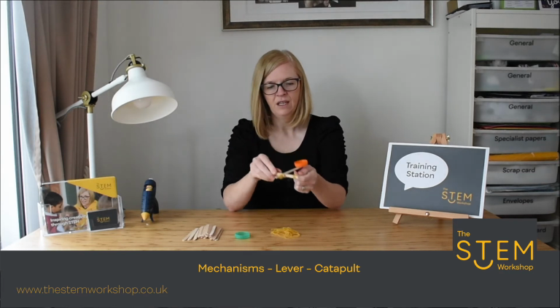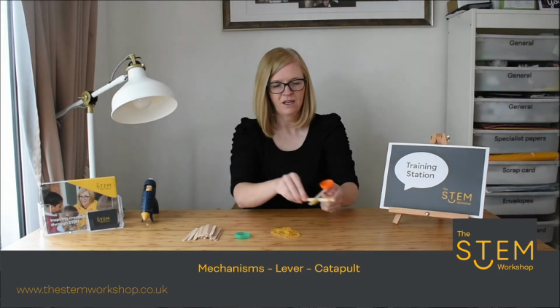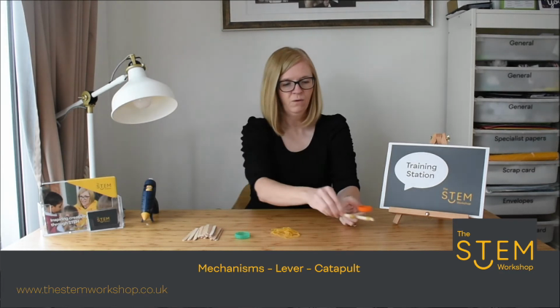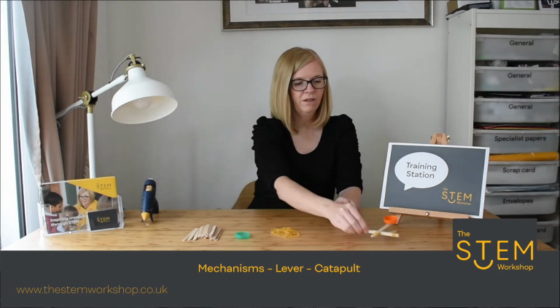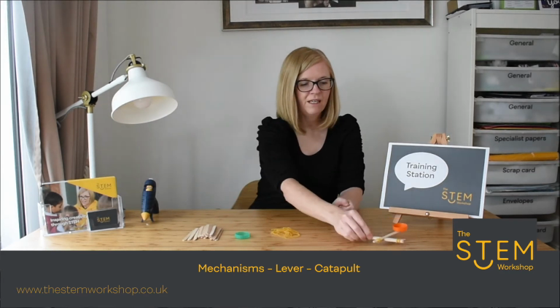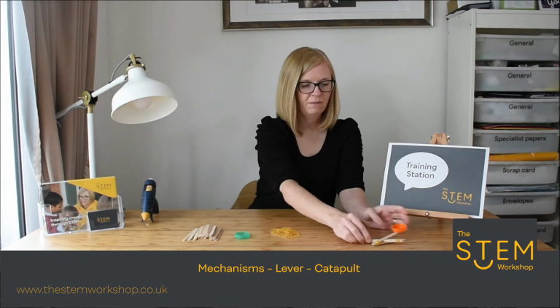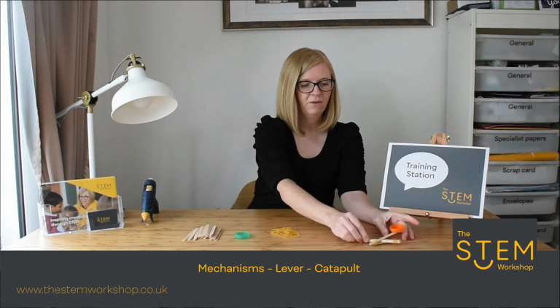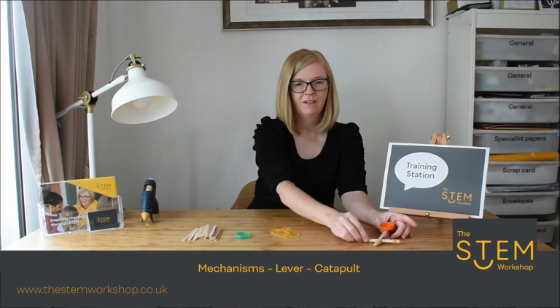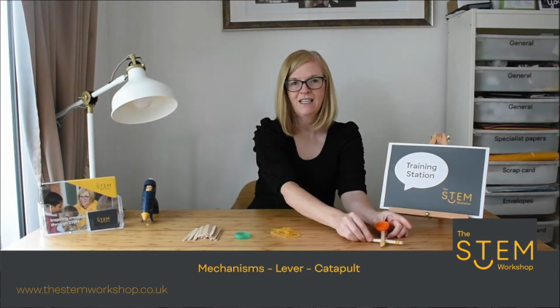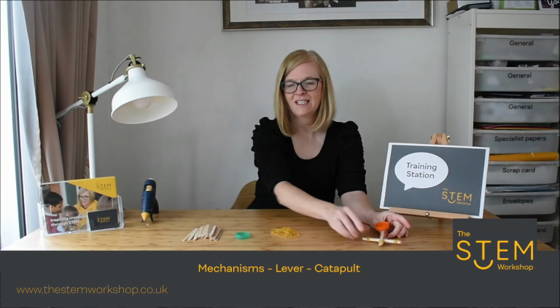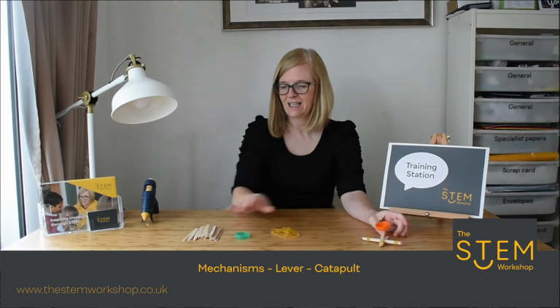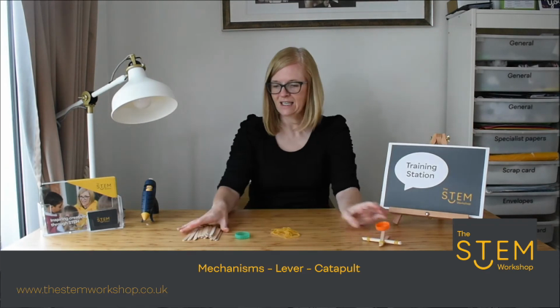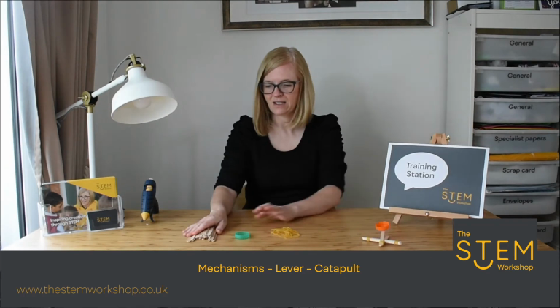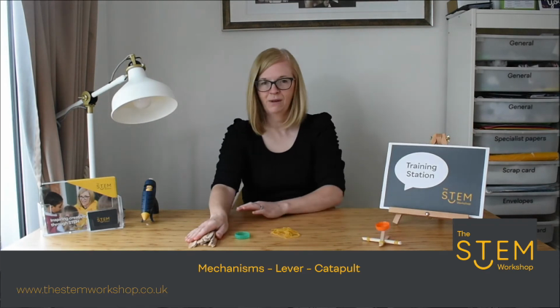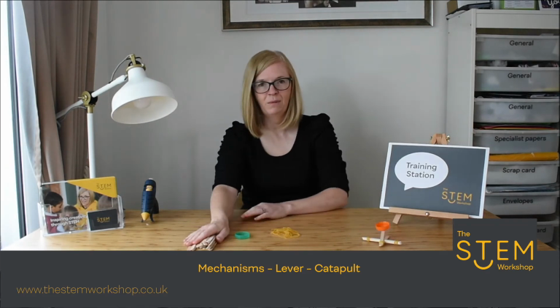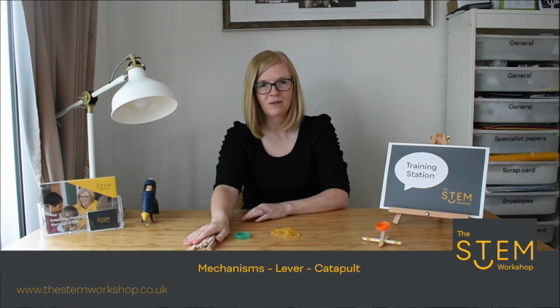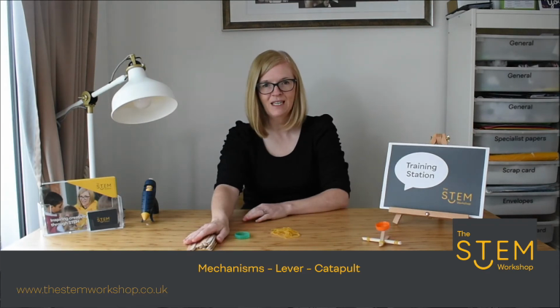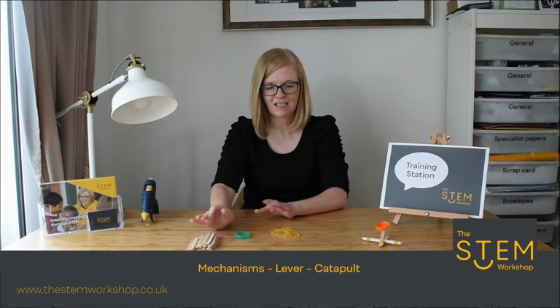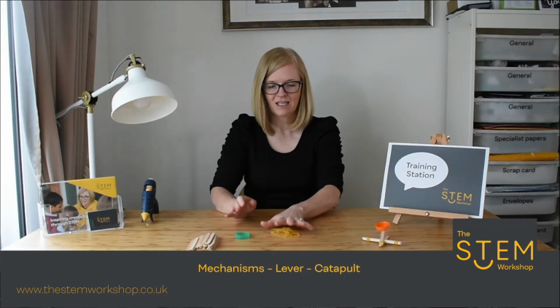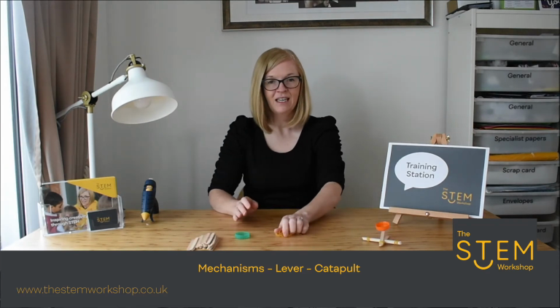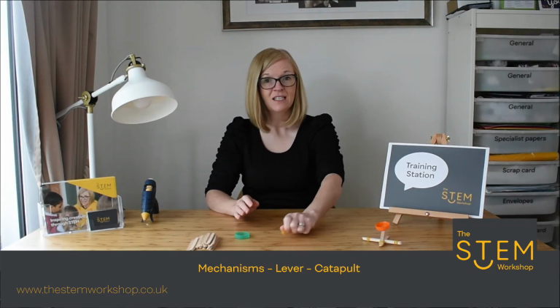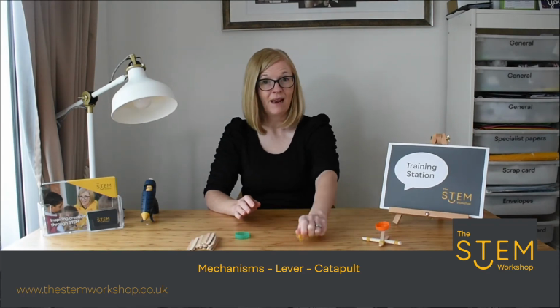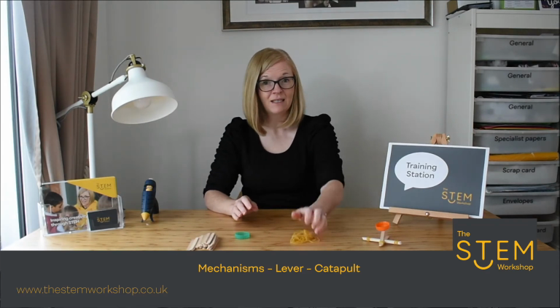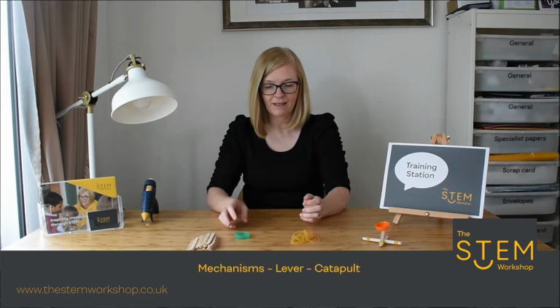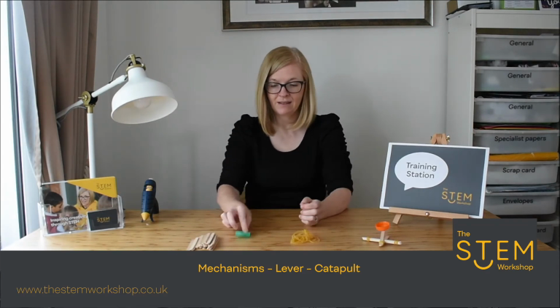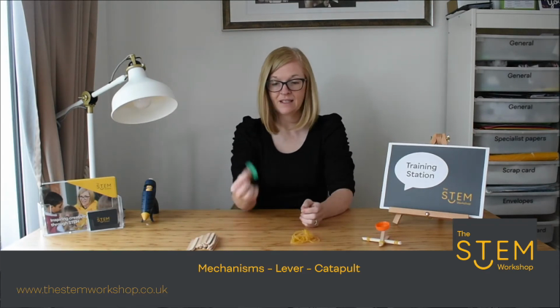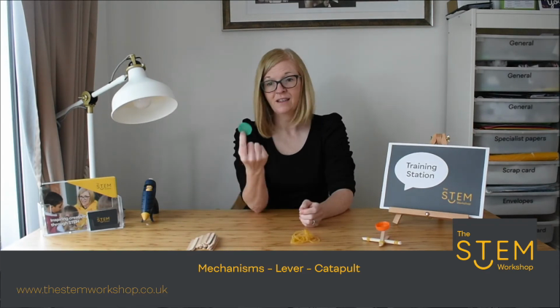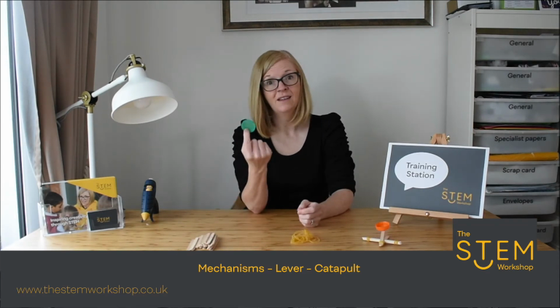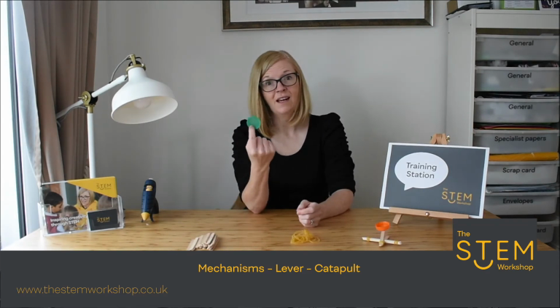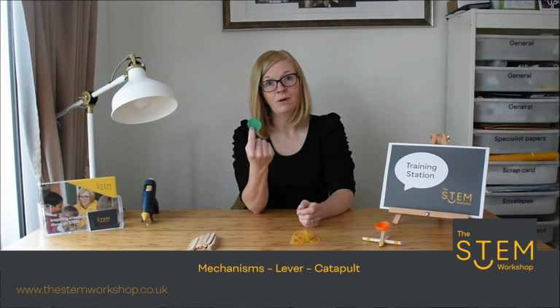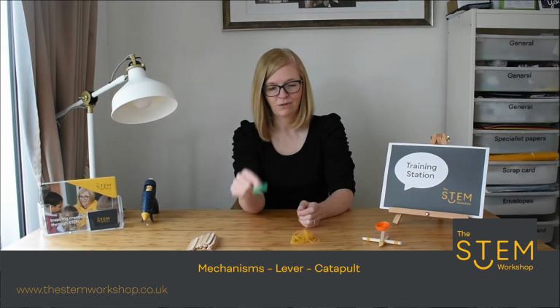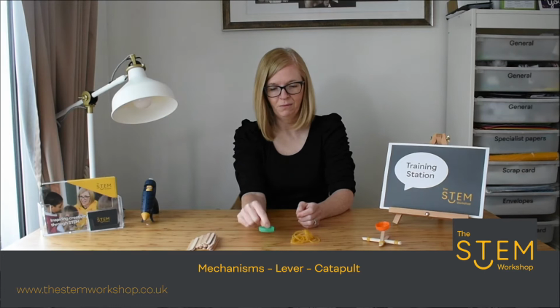What you need to make one of these is some lollipop sticks, some elastic bands, and a bottle top.